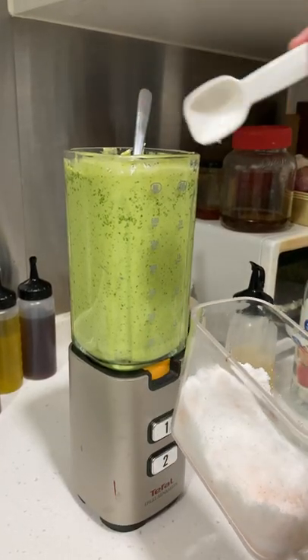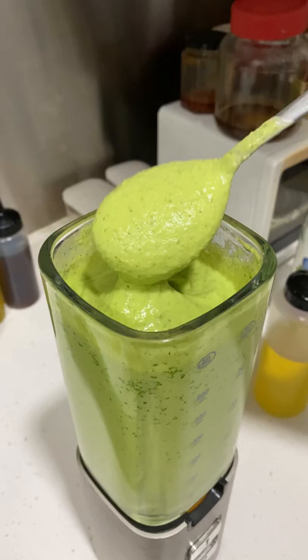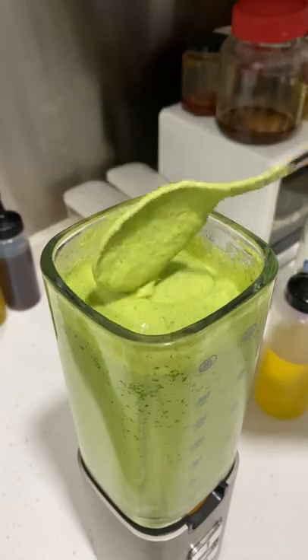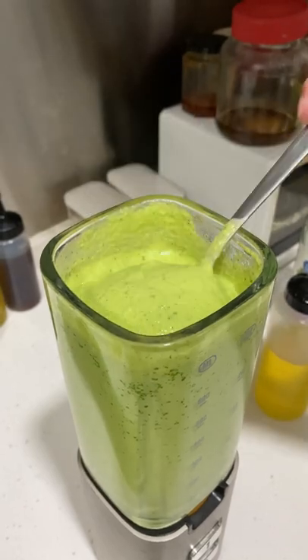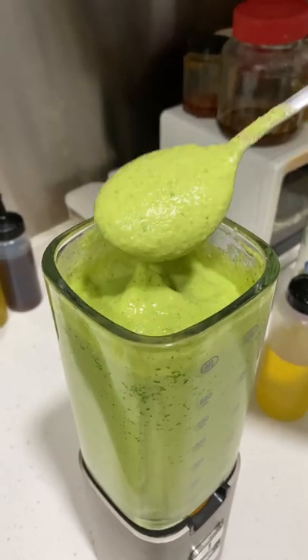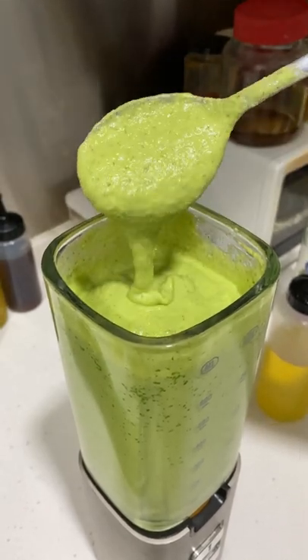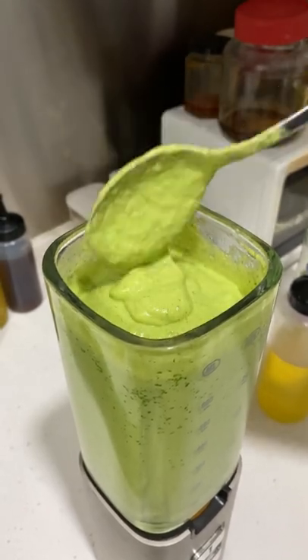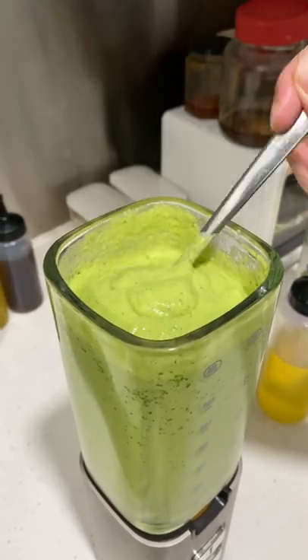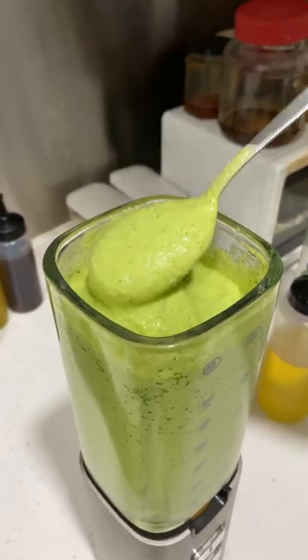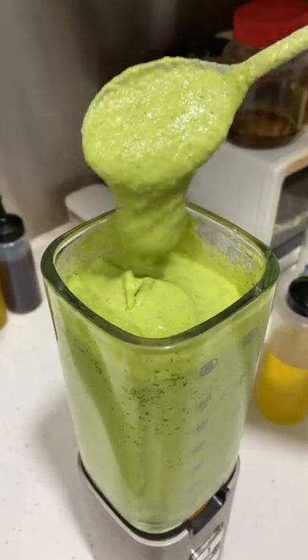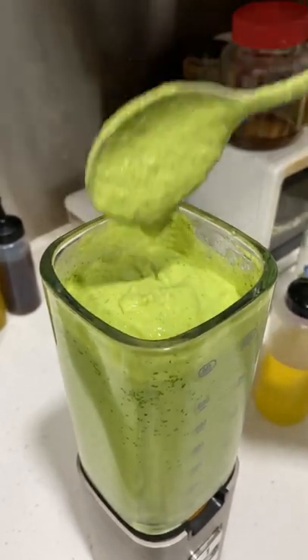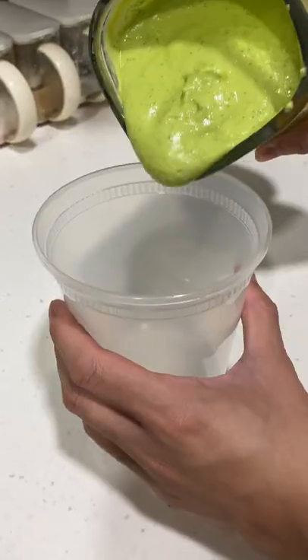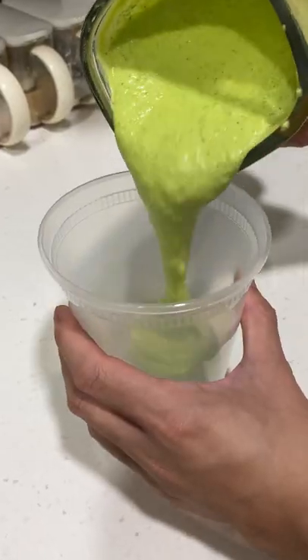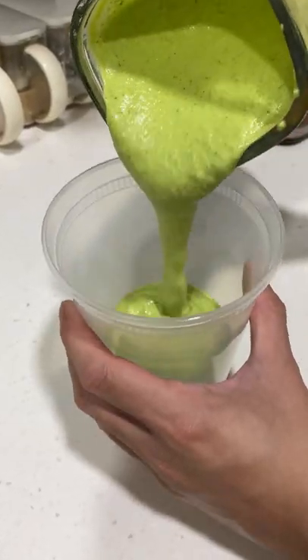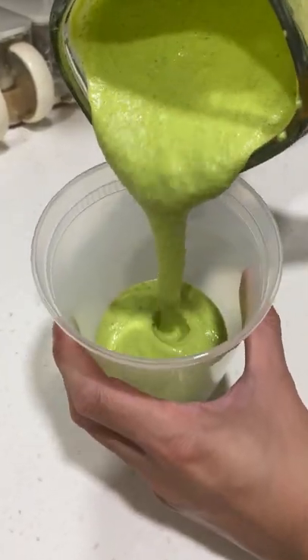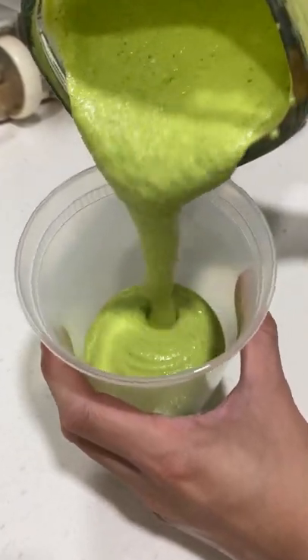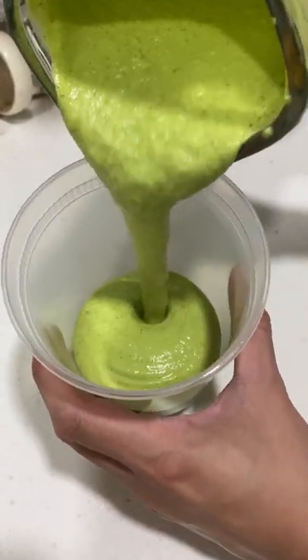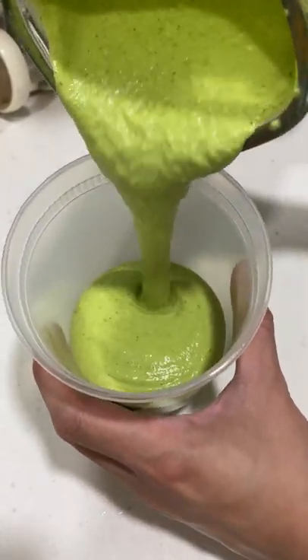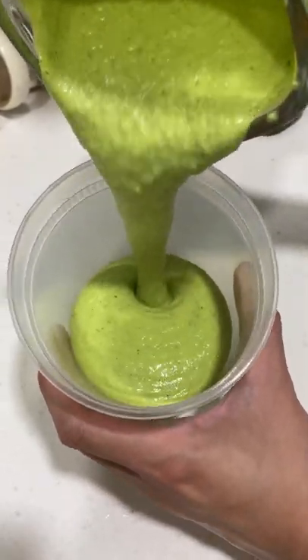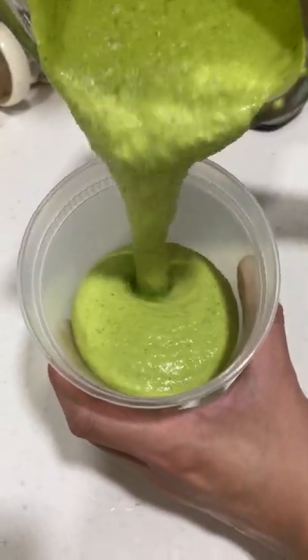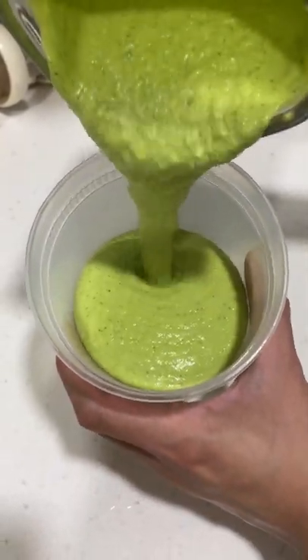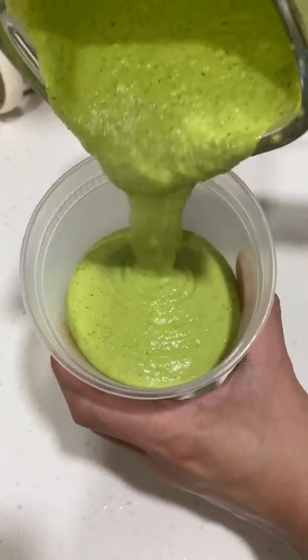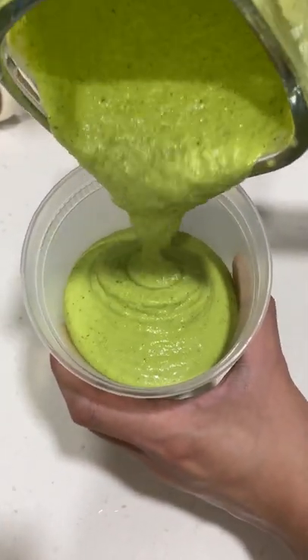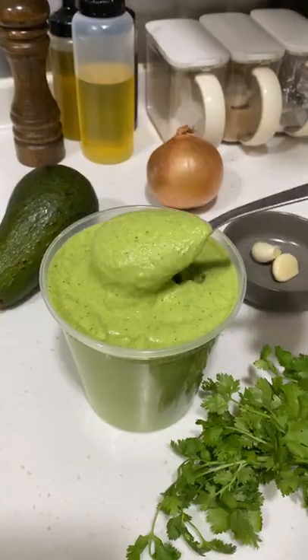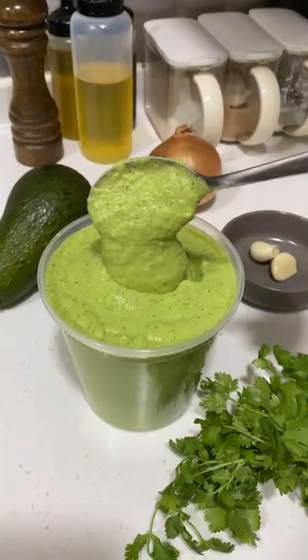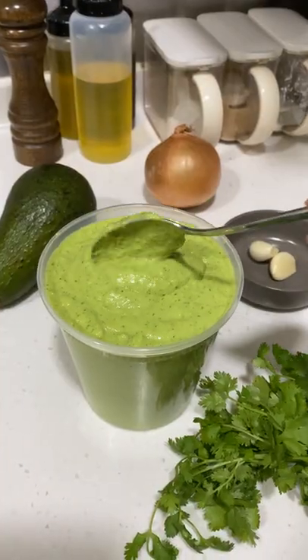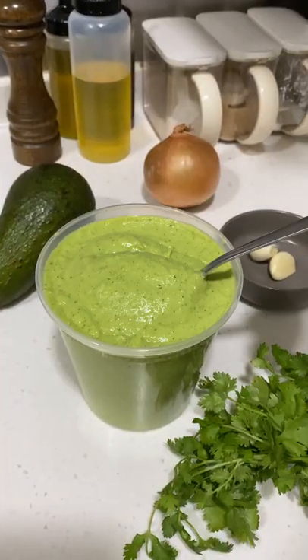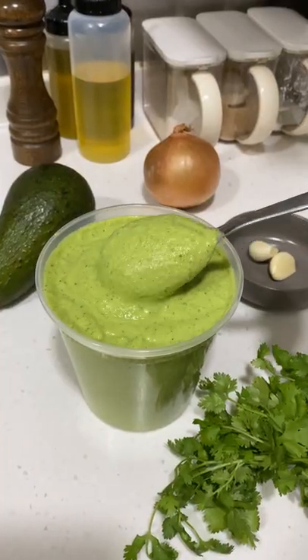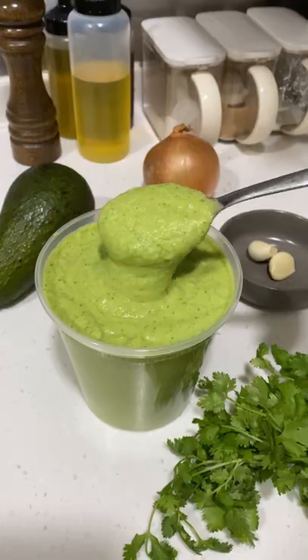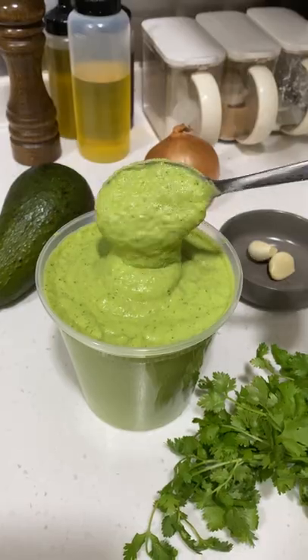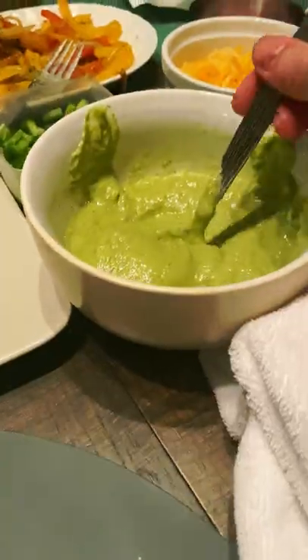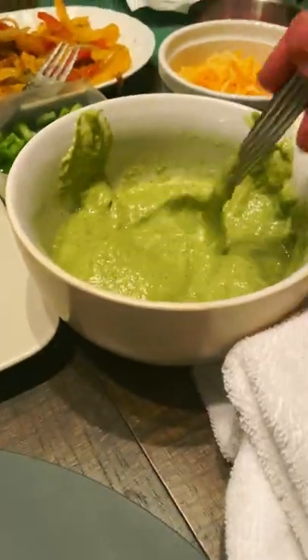The perfect sauce for dipping, dressing and spreading that is creamy, smooth, fresh, tangy and delicious.